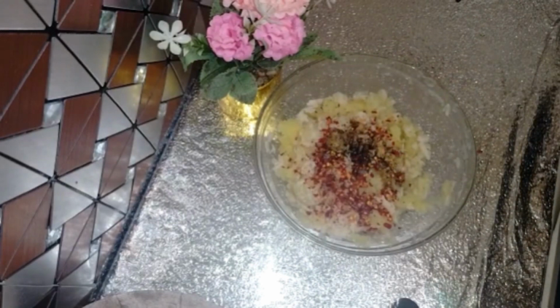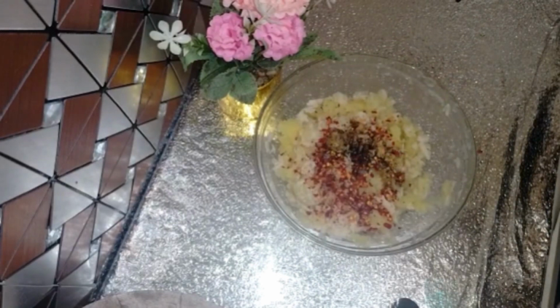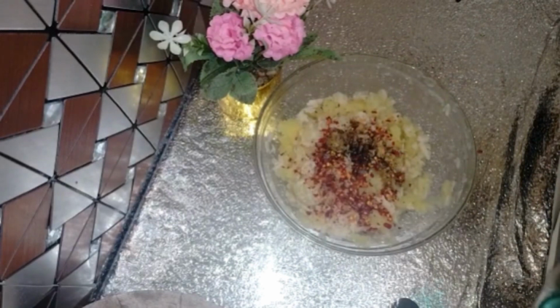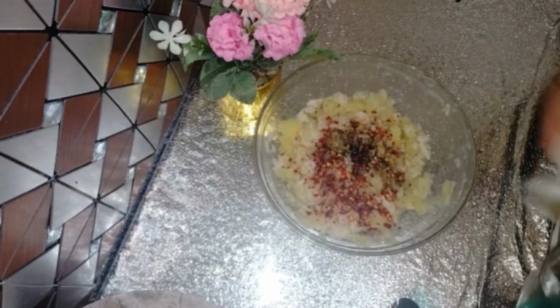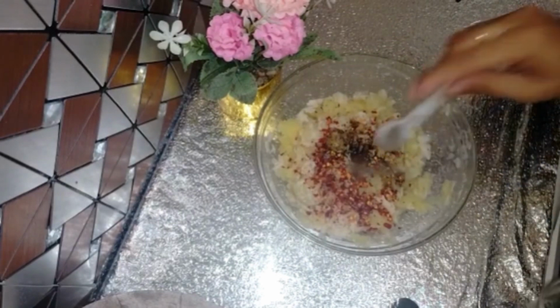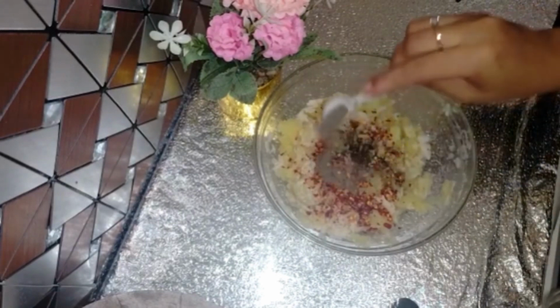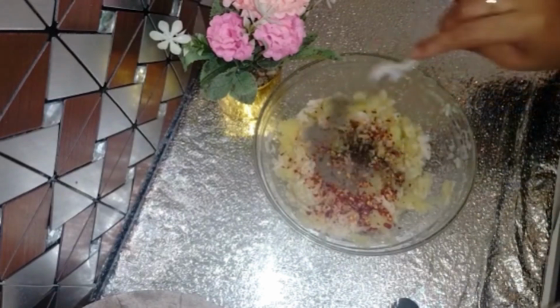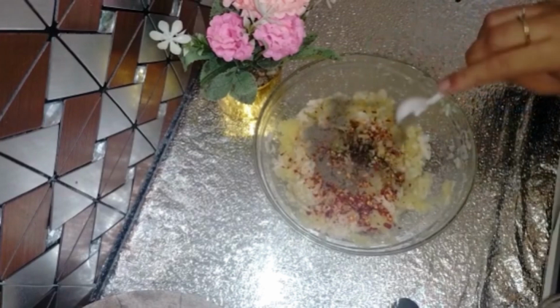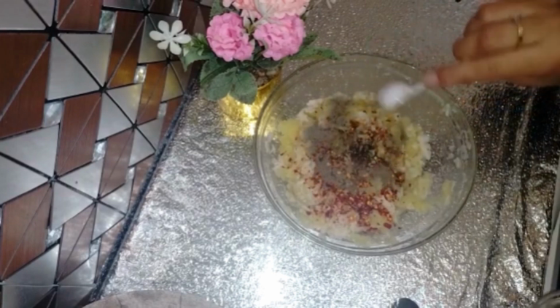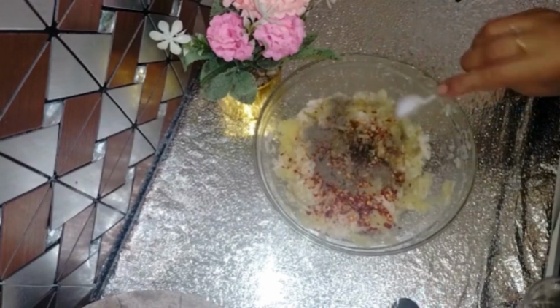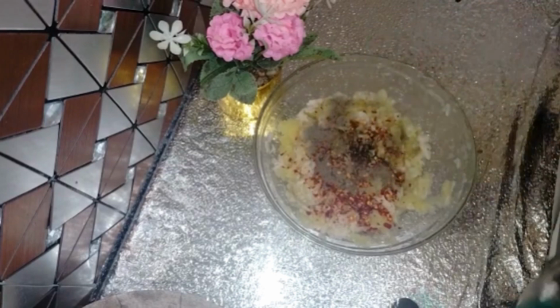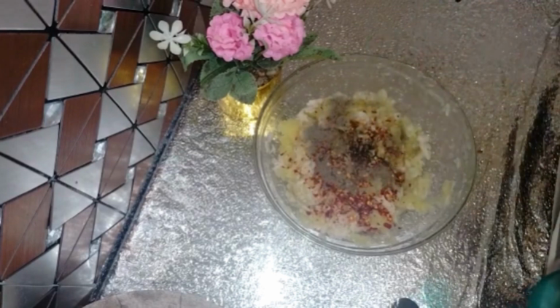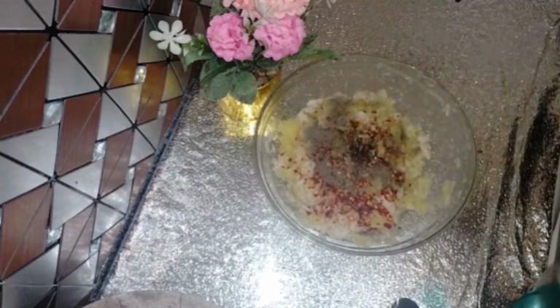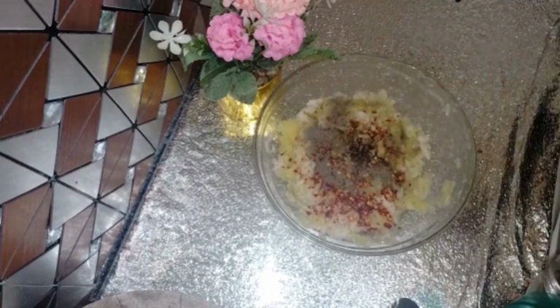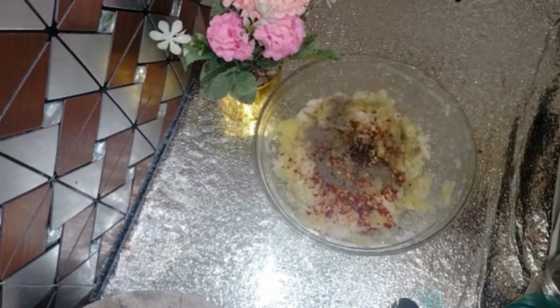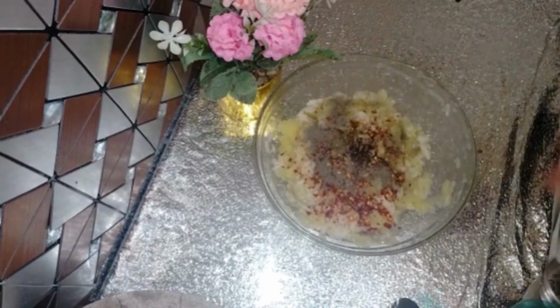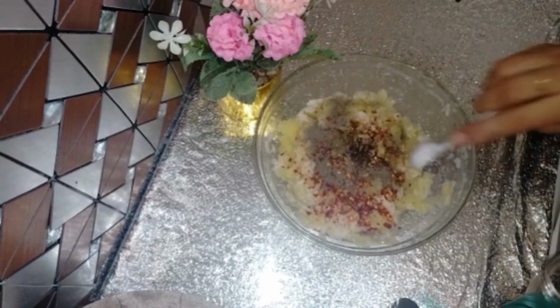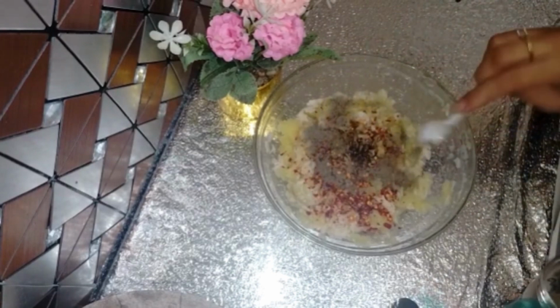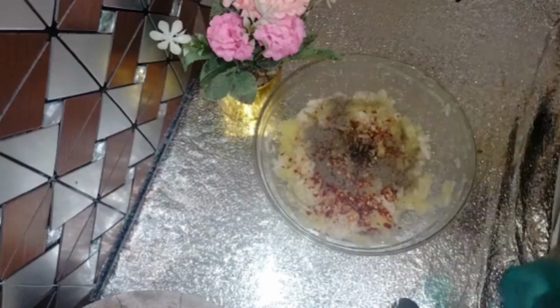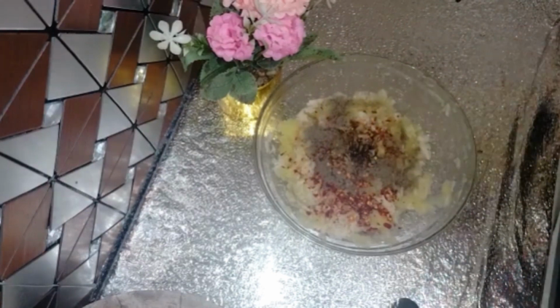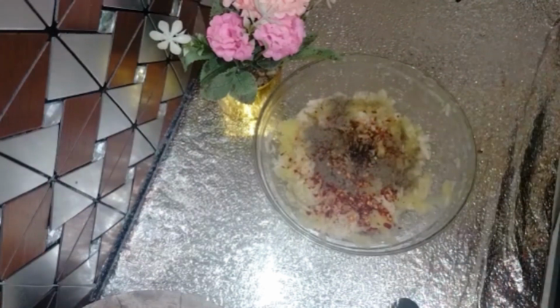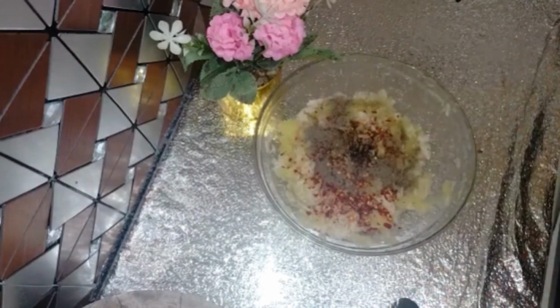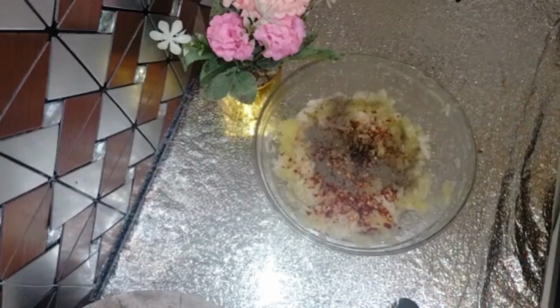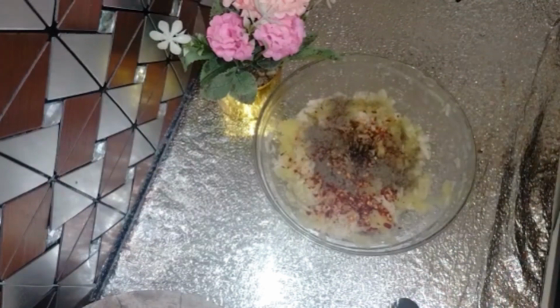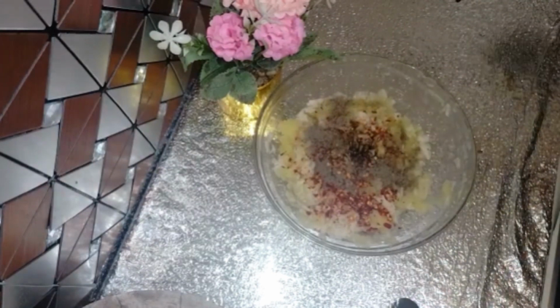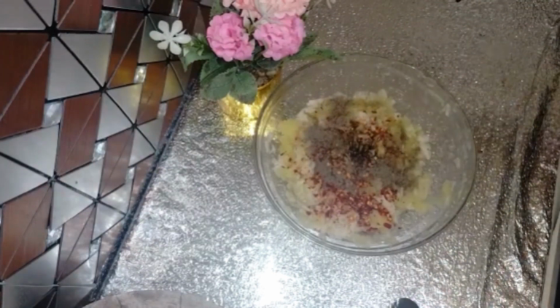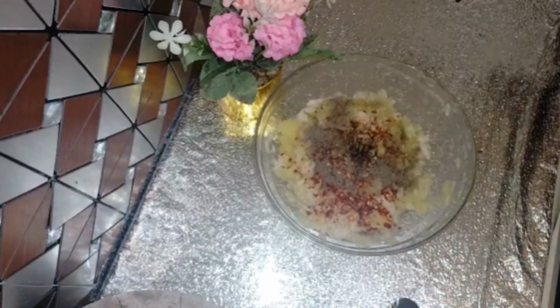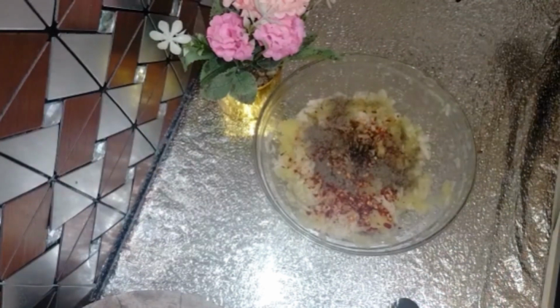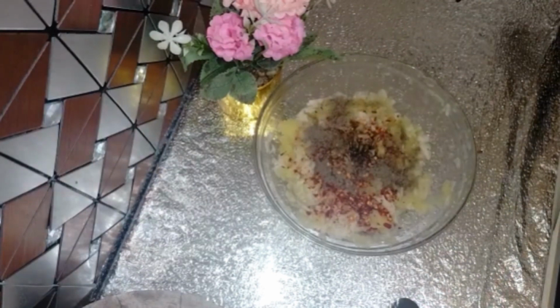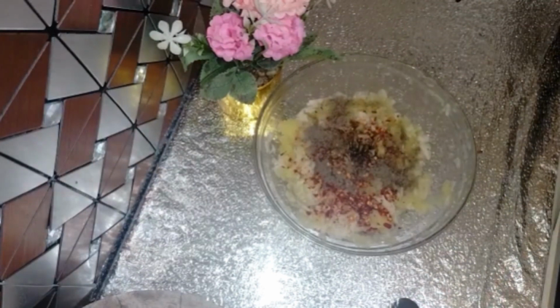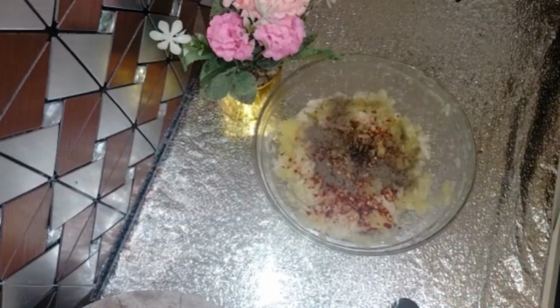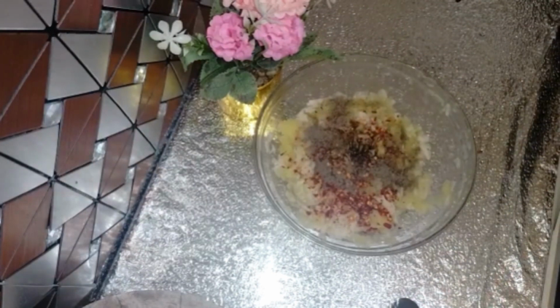The filling is very tasty. We add black pepper powder and half a teaspoon of salt.